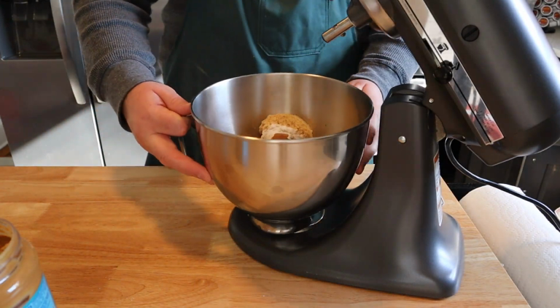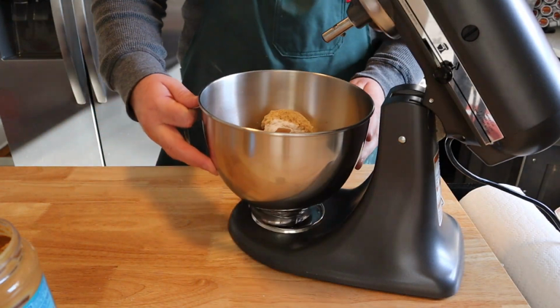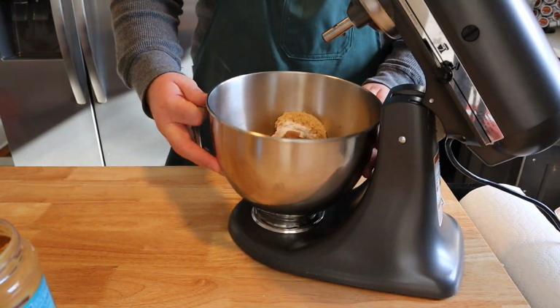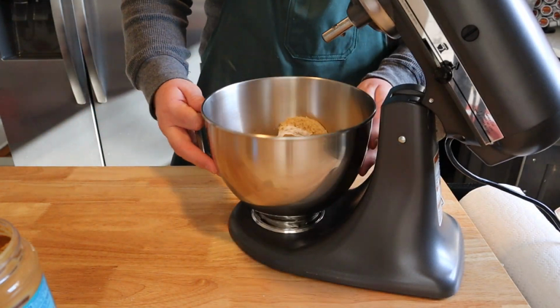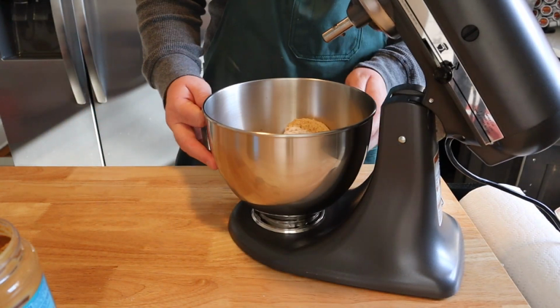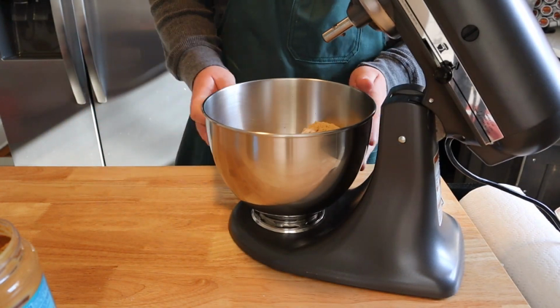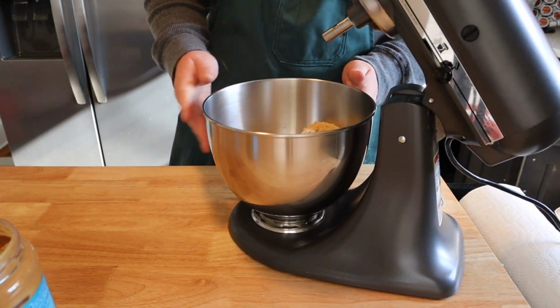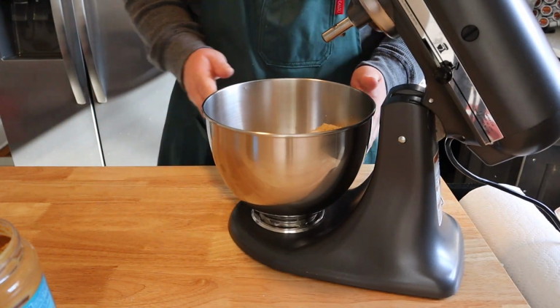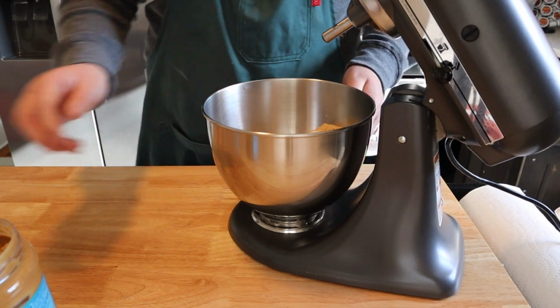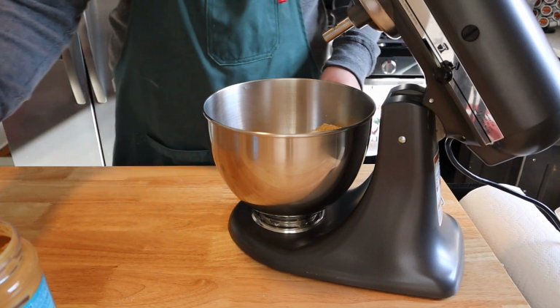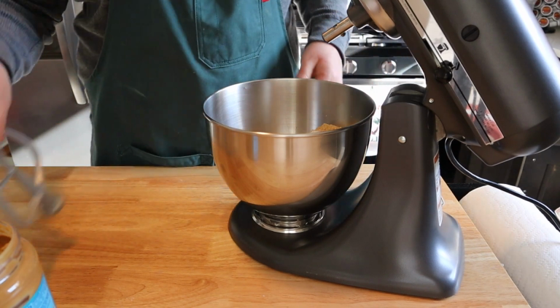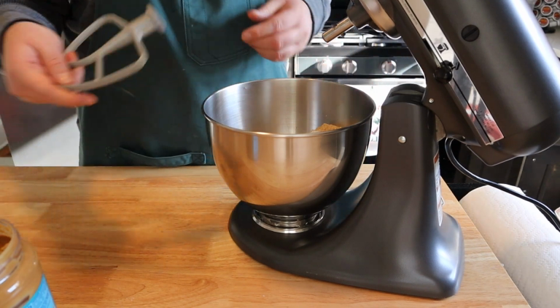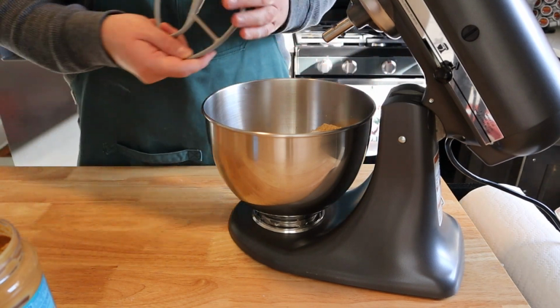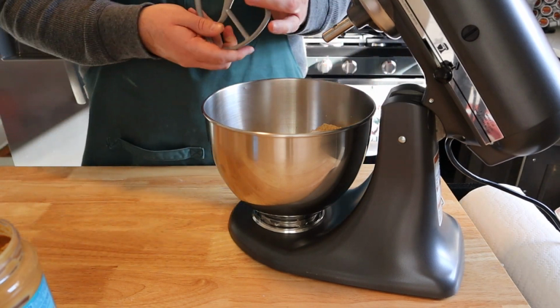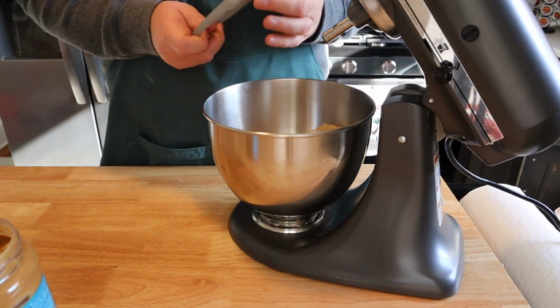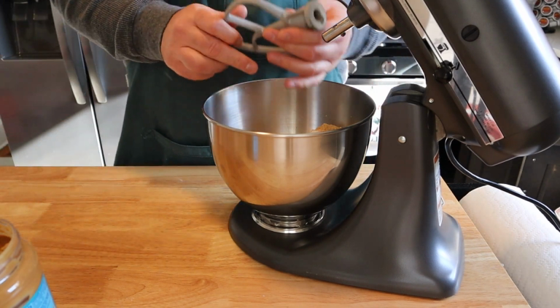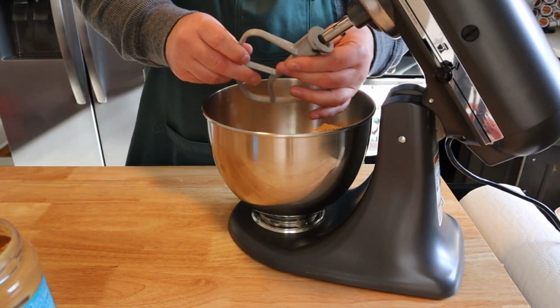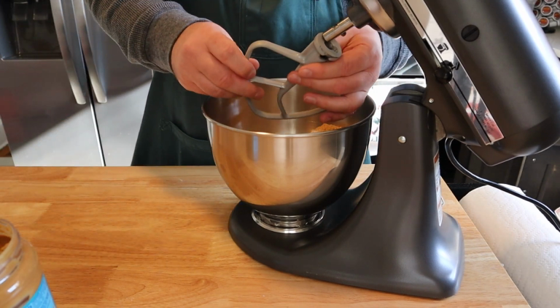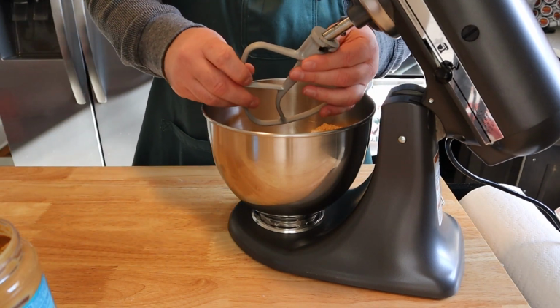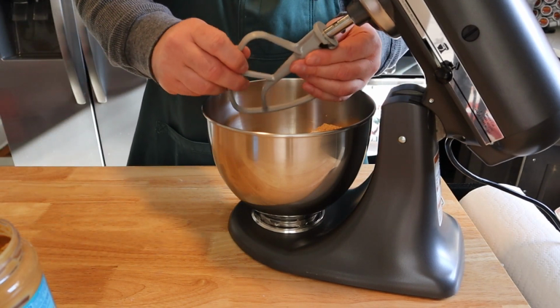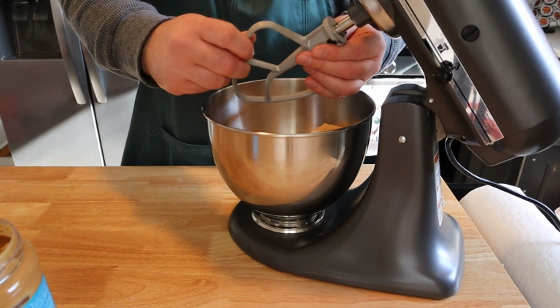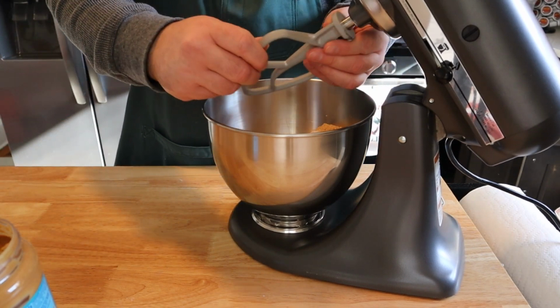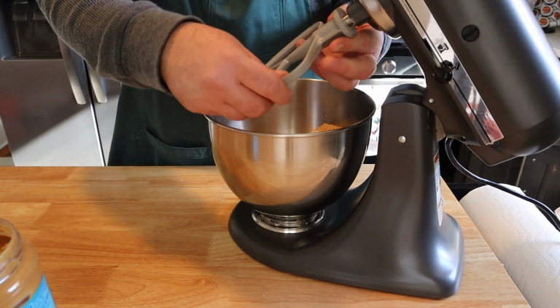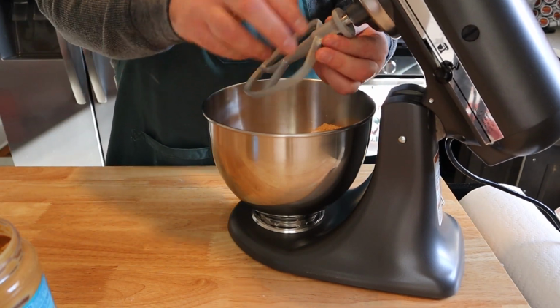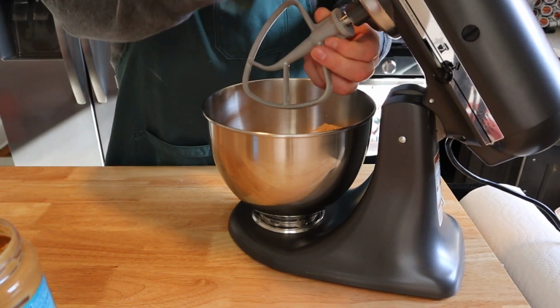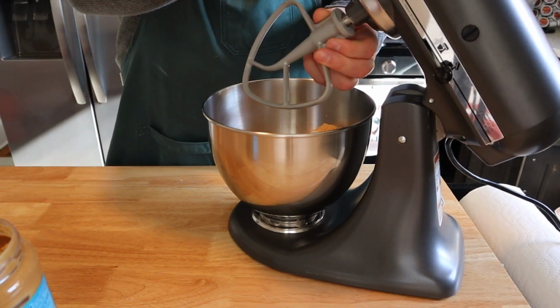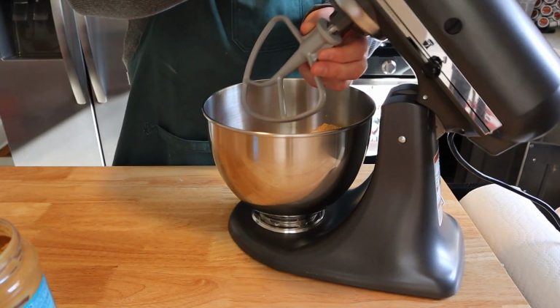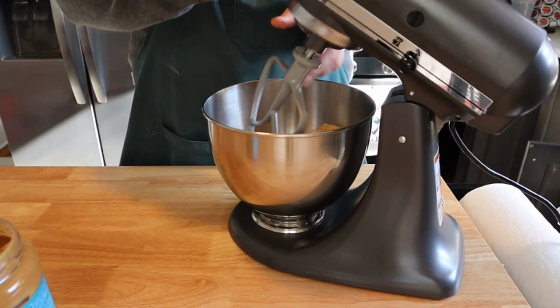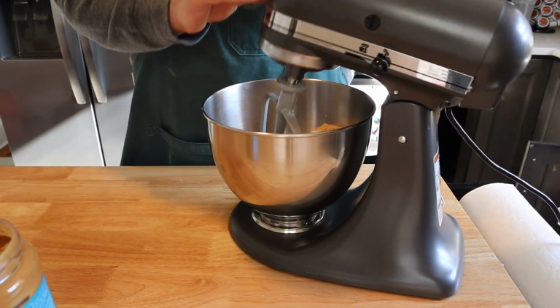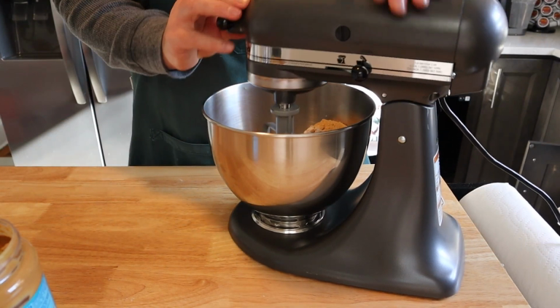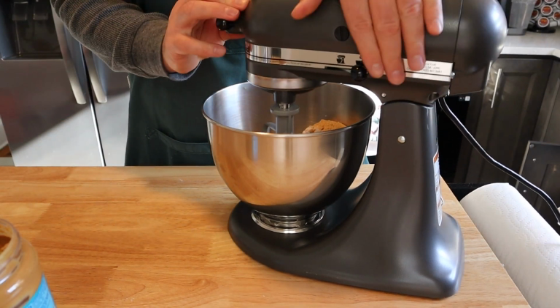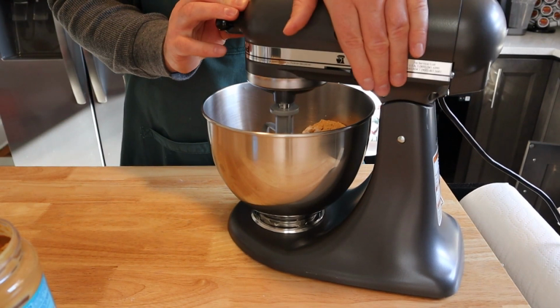Then we're going to add our bowl to our stand mixer with the paddle attachment and beat this on medium speed for about five minutes.